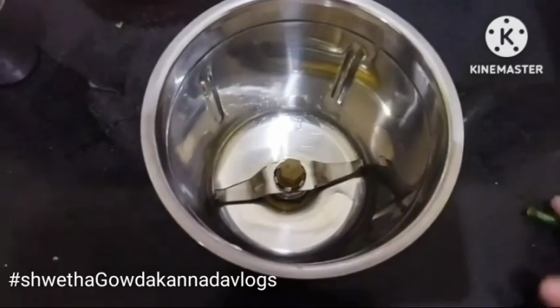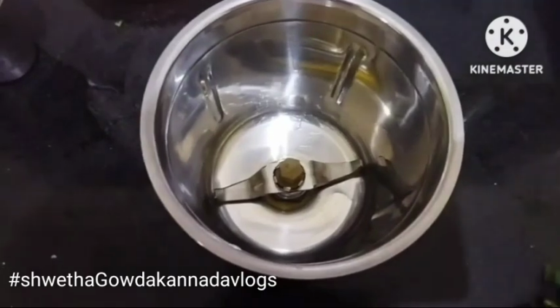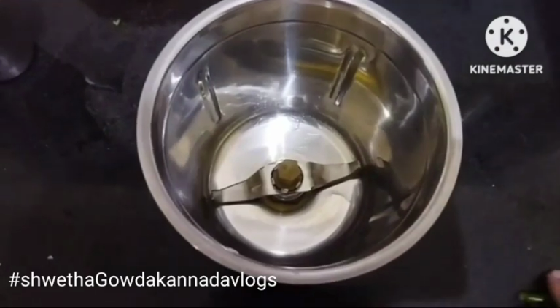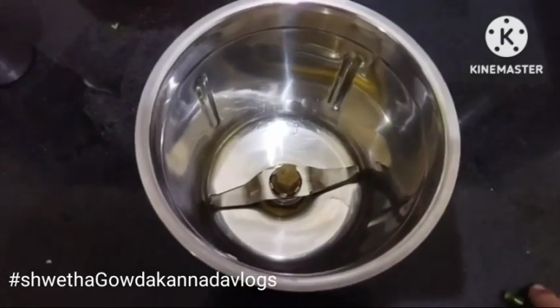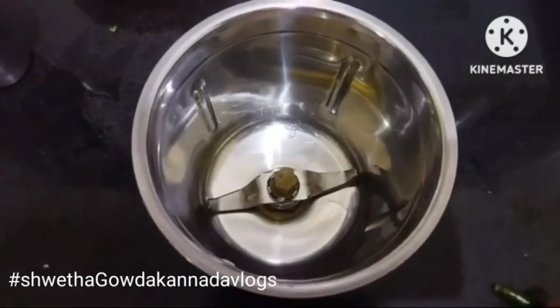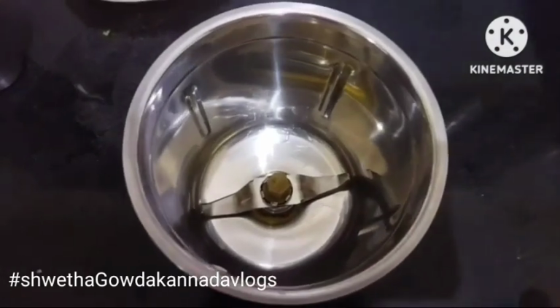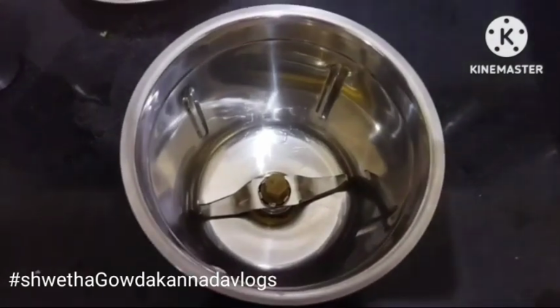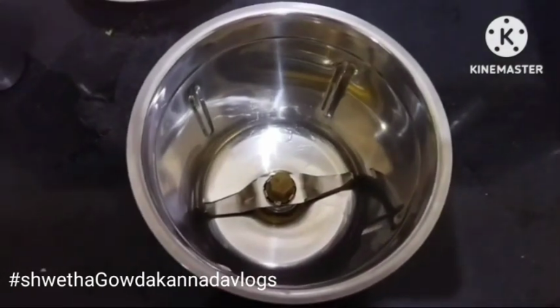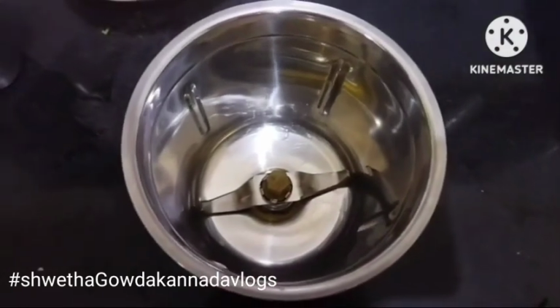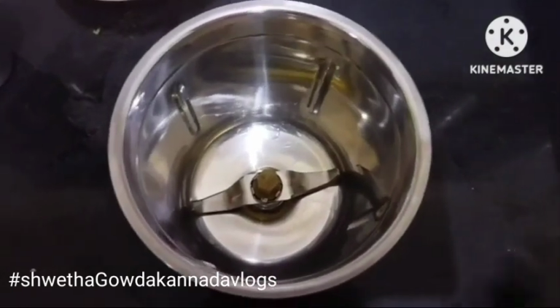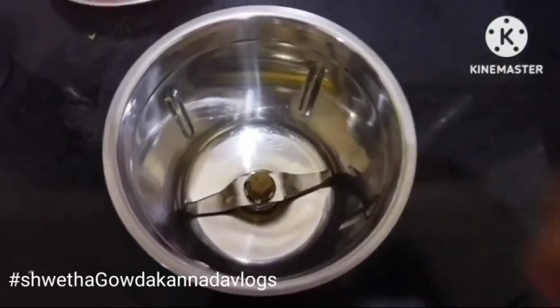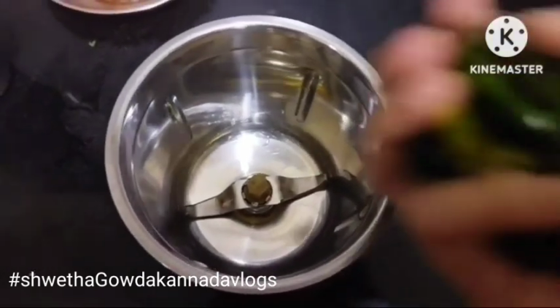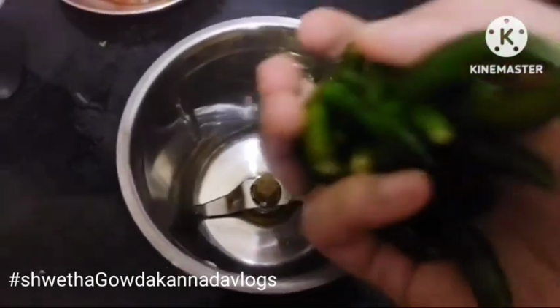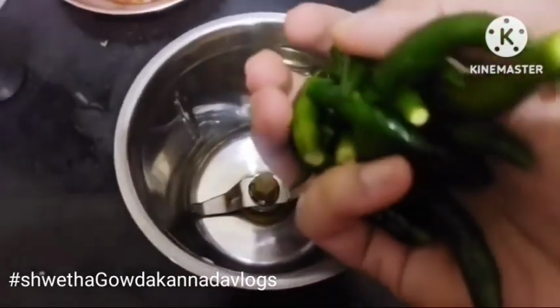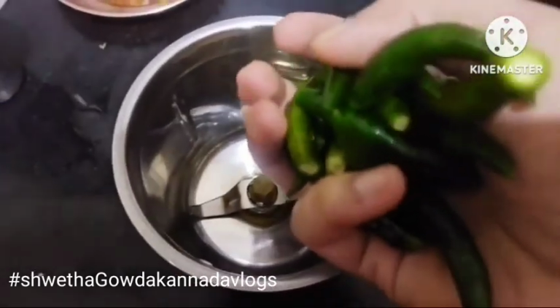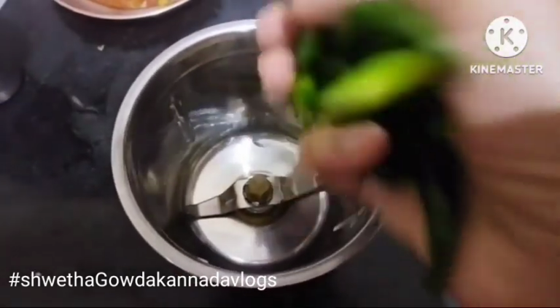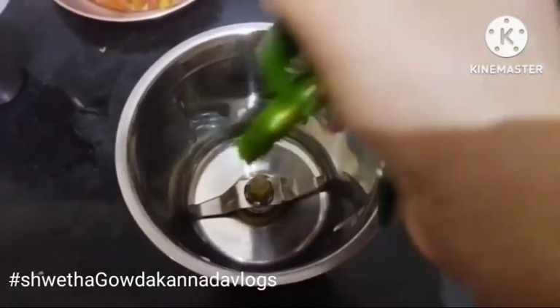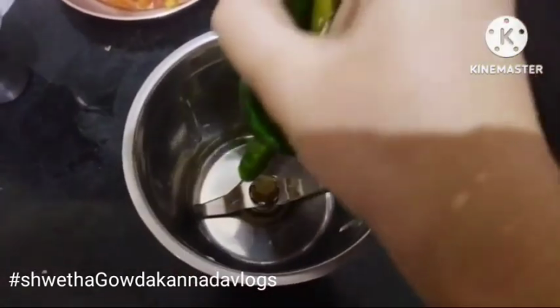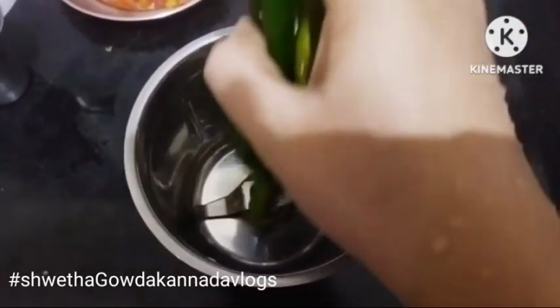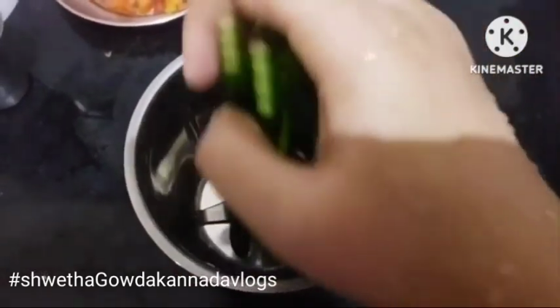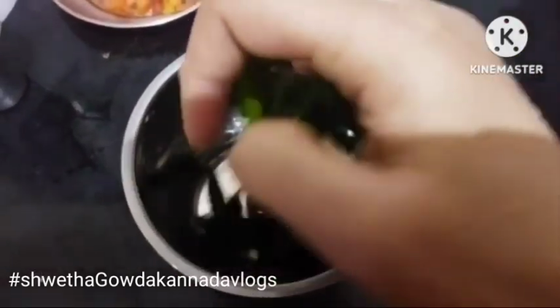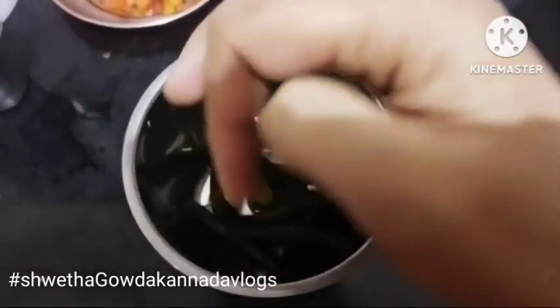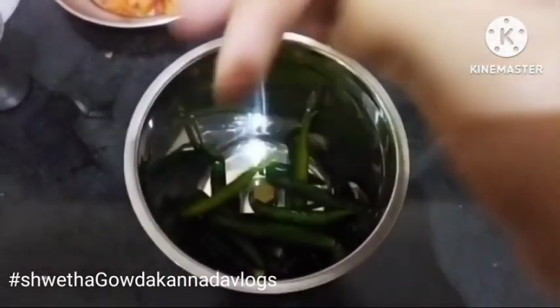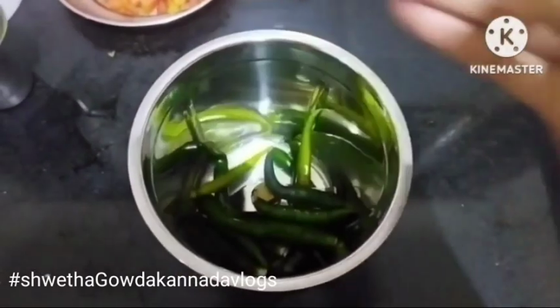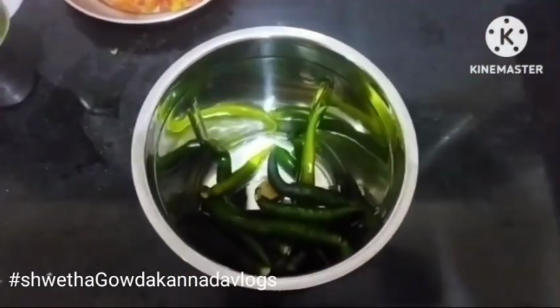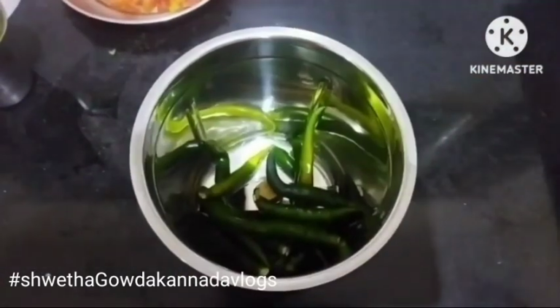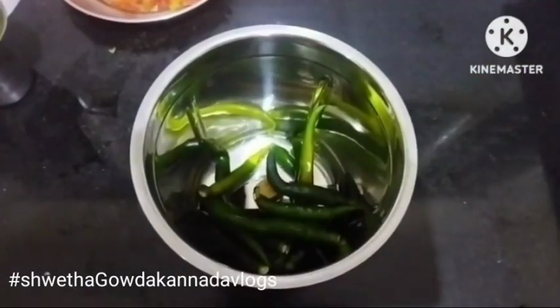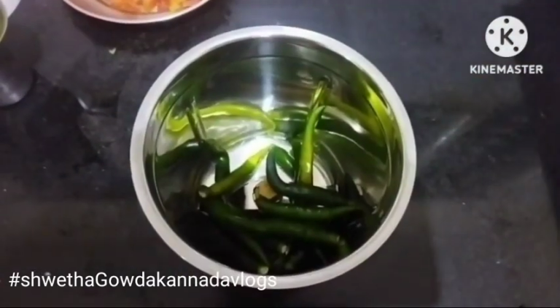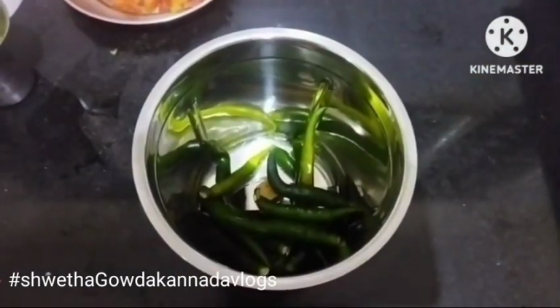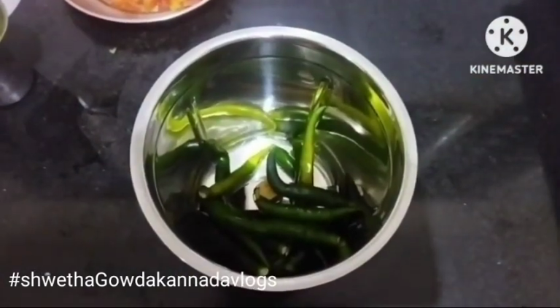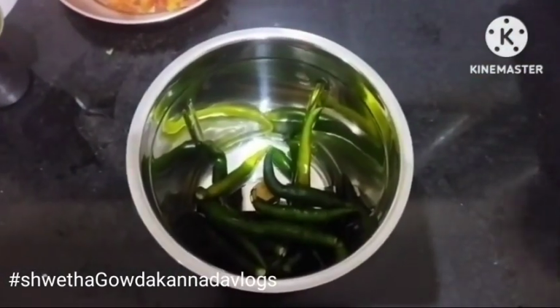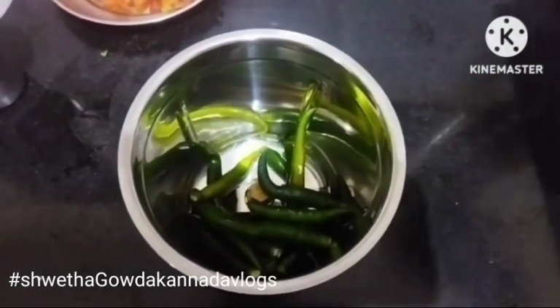Now I'm going to make a mixer — that means I'm going to make a small bit of a mixture.